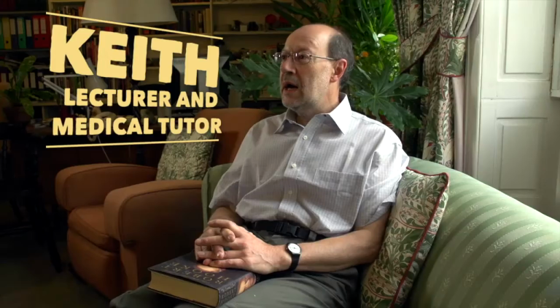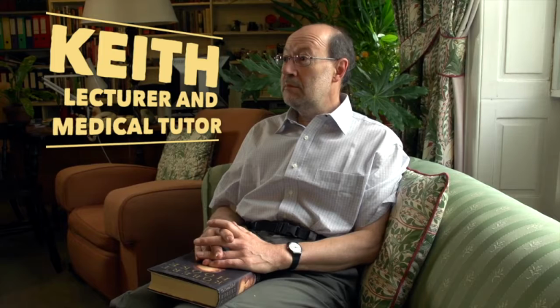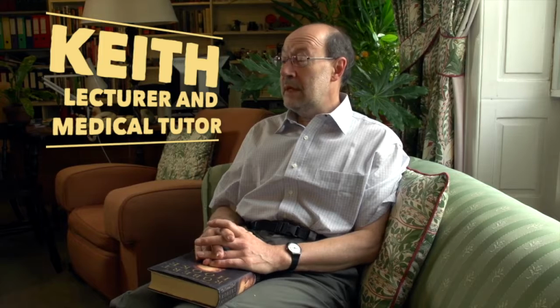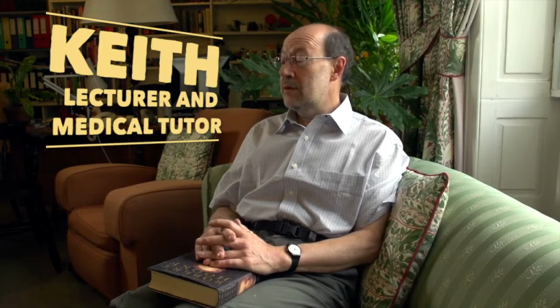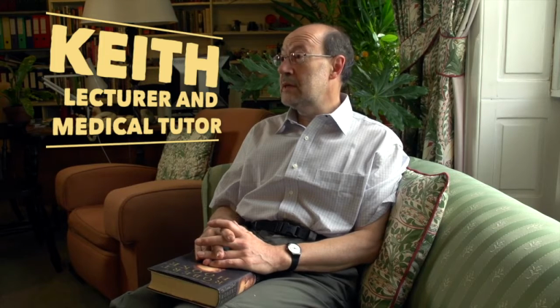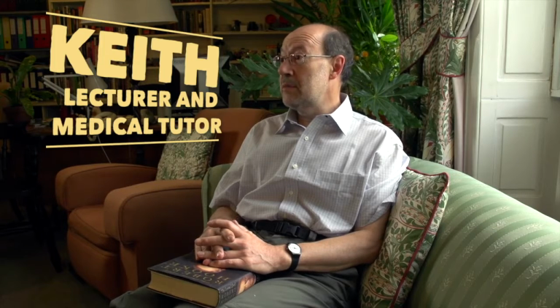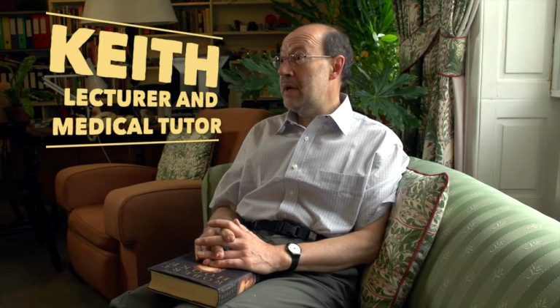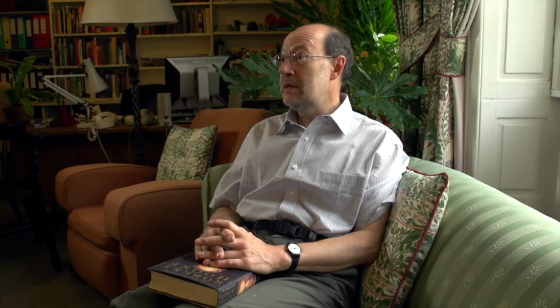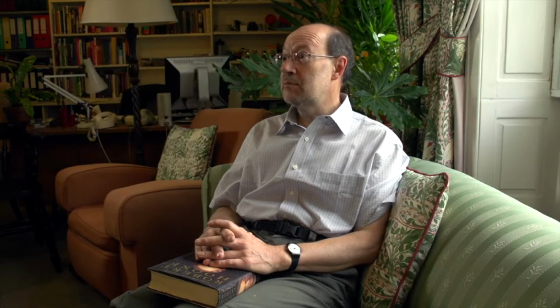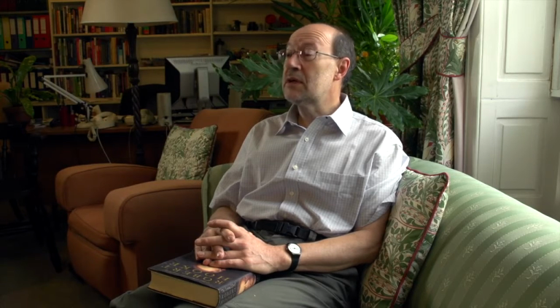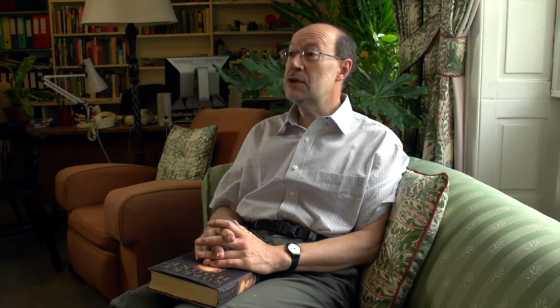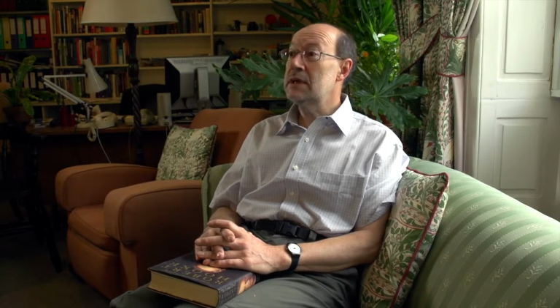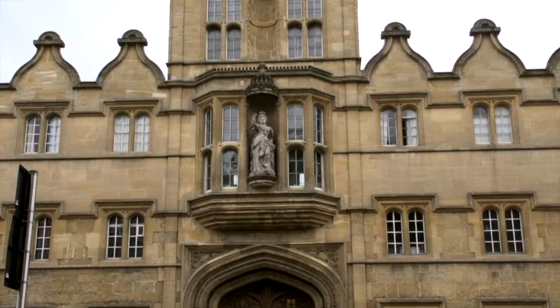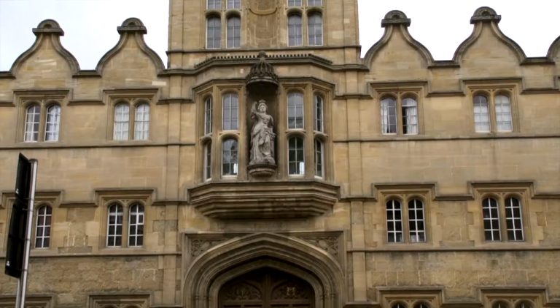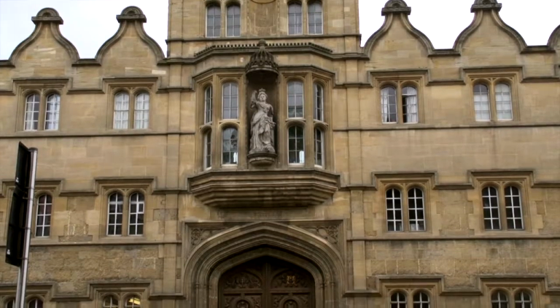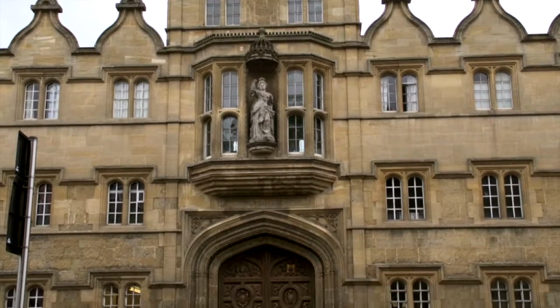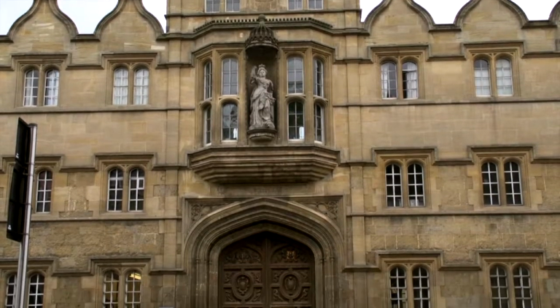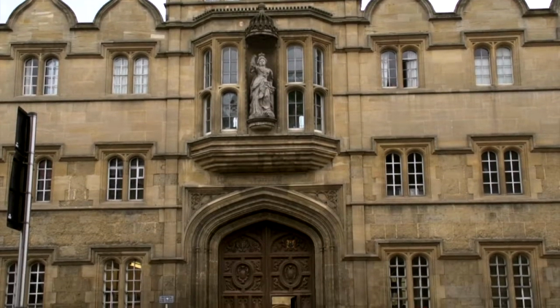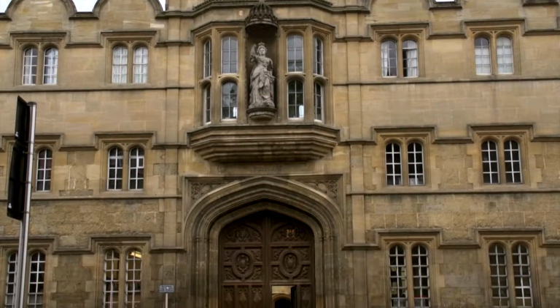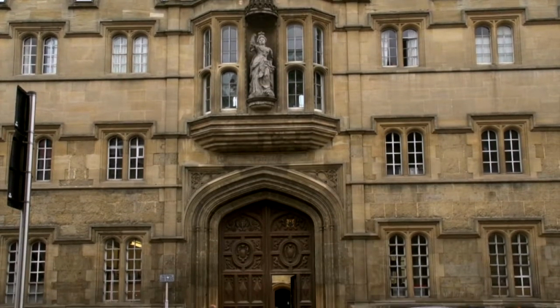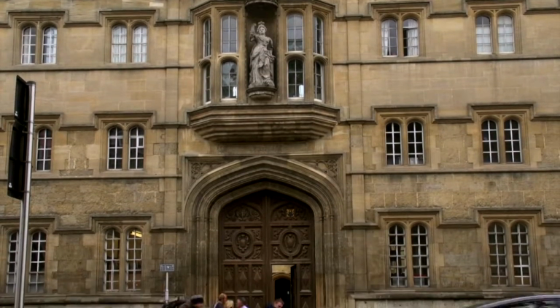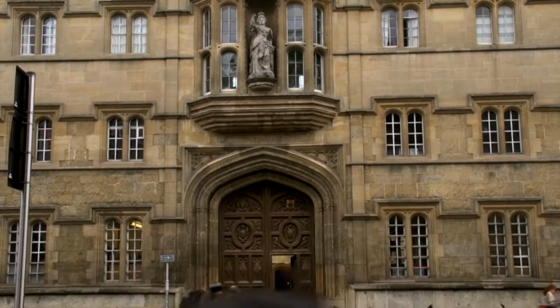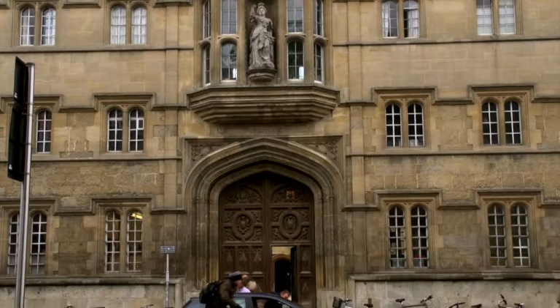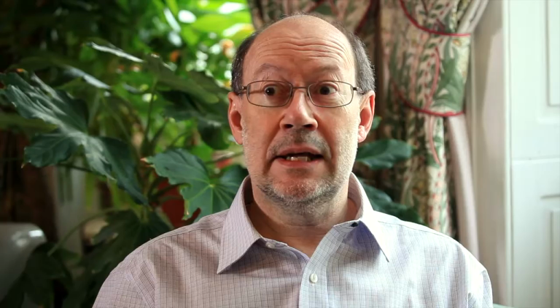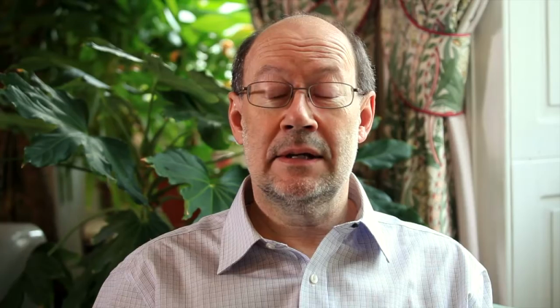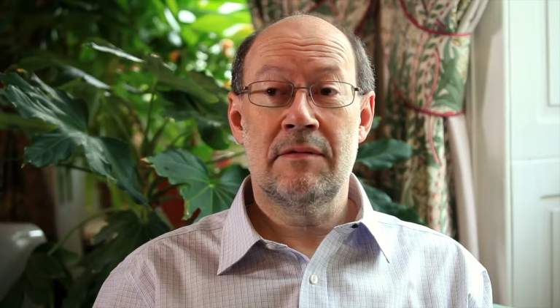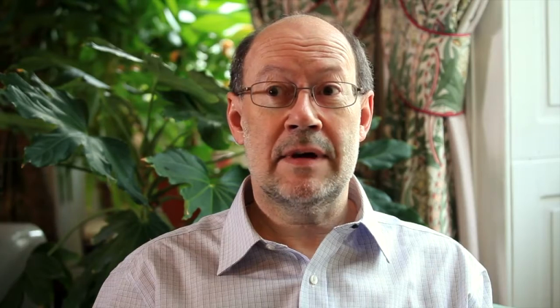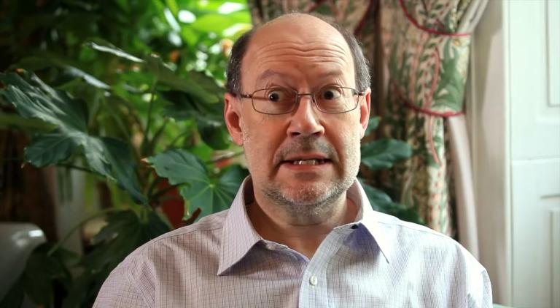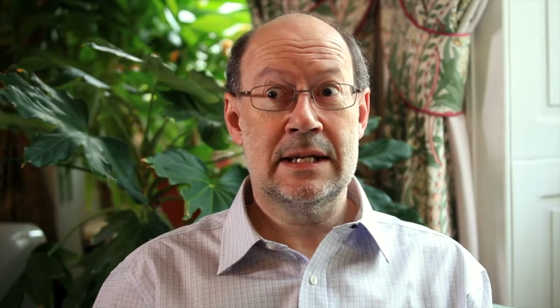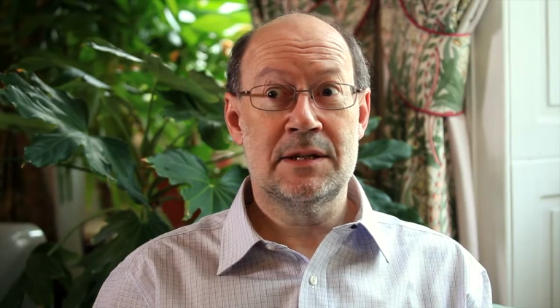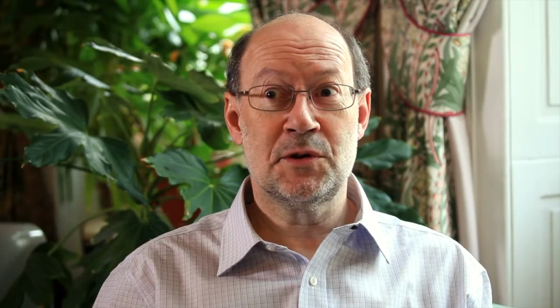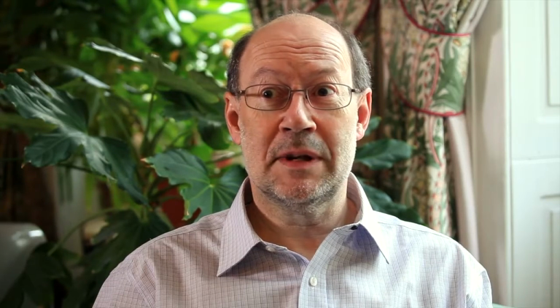I'm Keith Dorrington. I'm the main medical tutor here at University College. I also work as a lecturer and I give anaesthetics in the hospital.